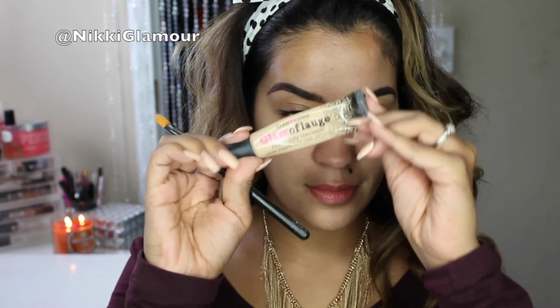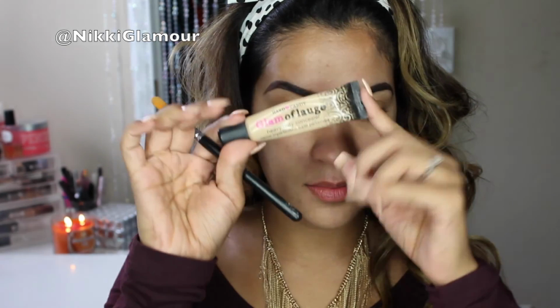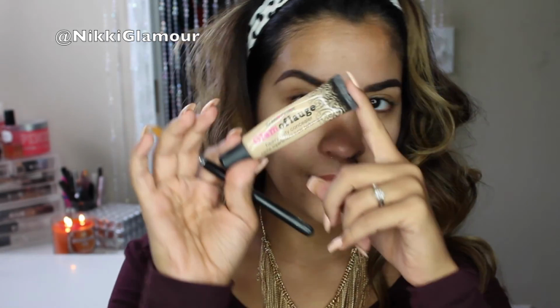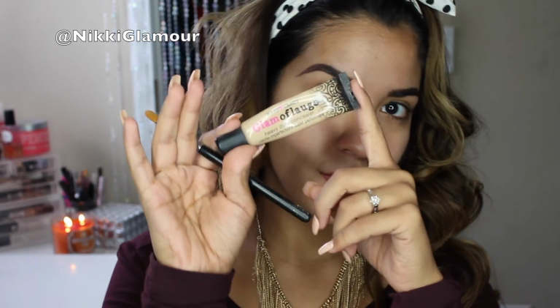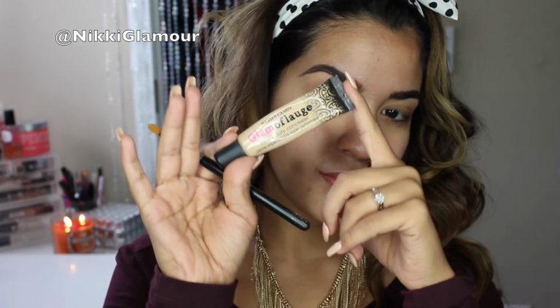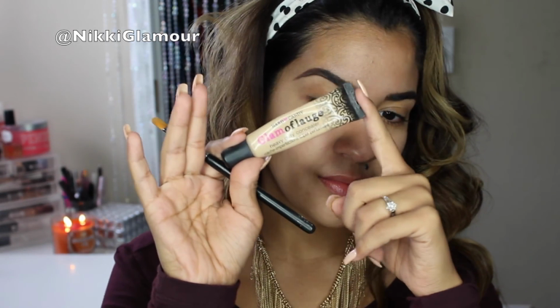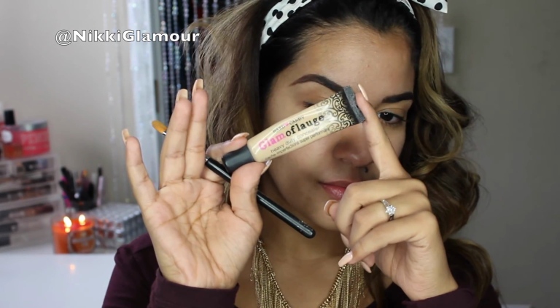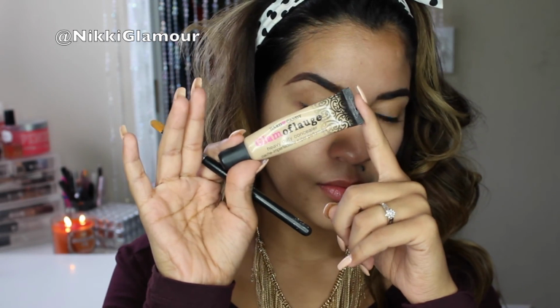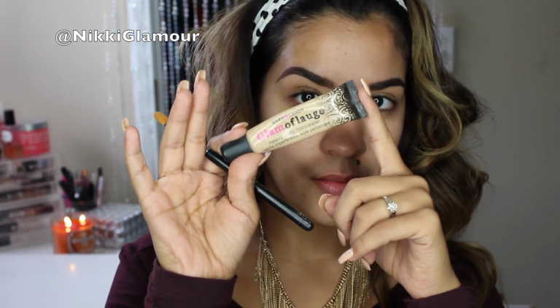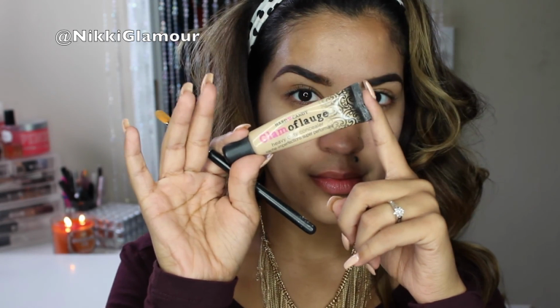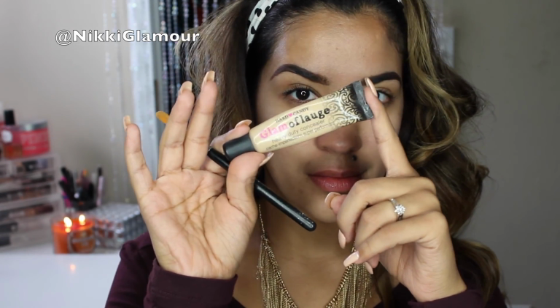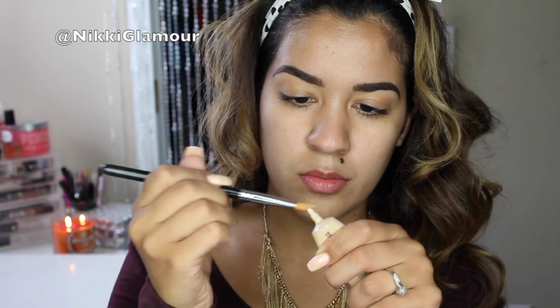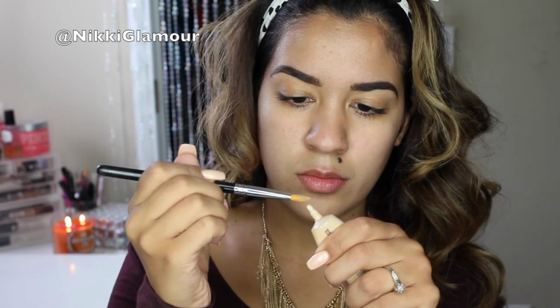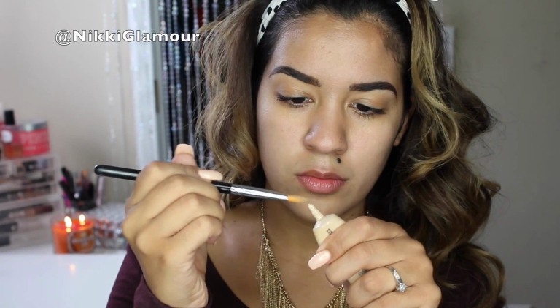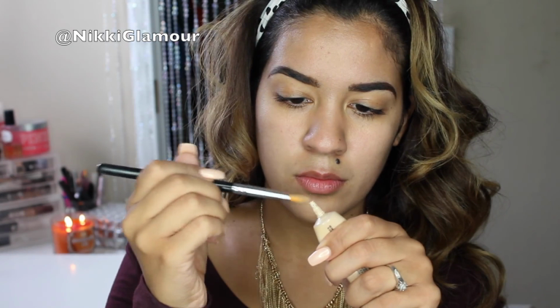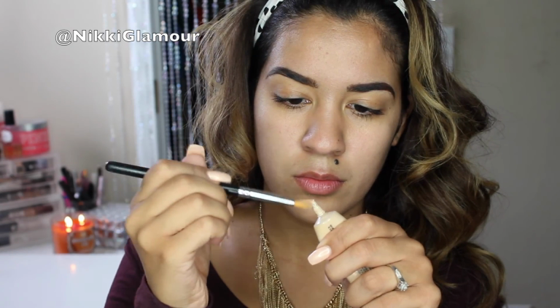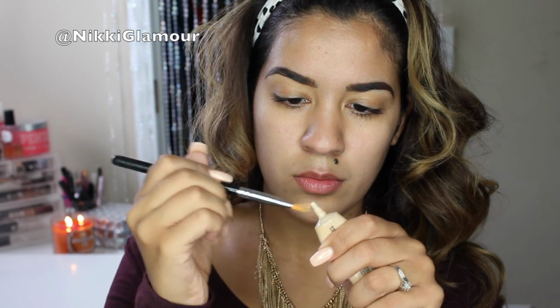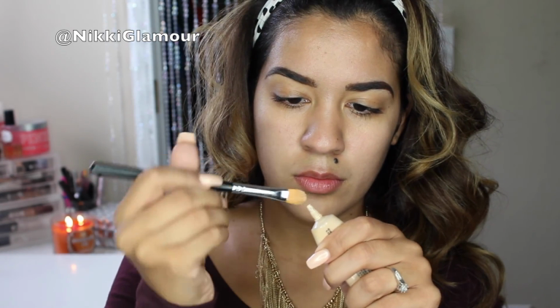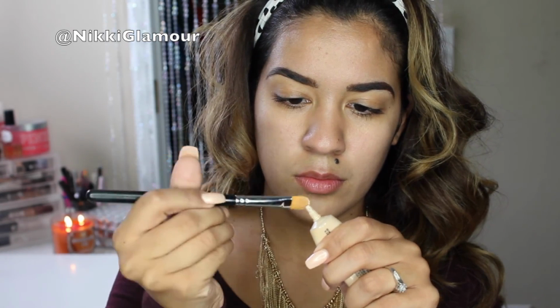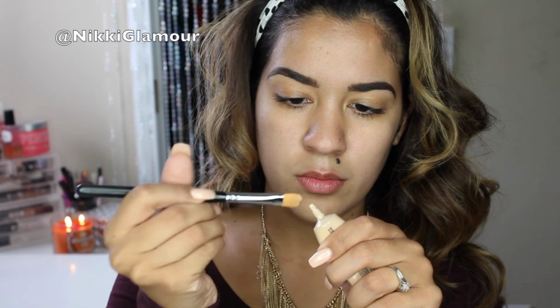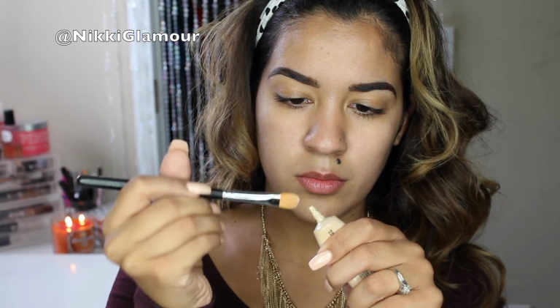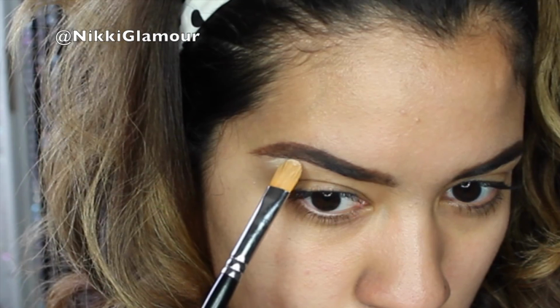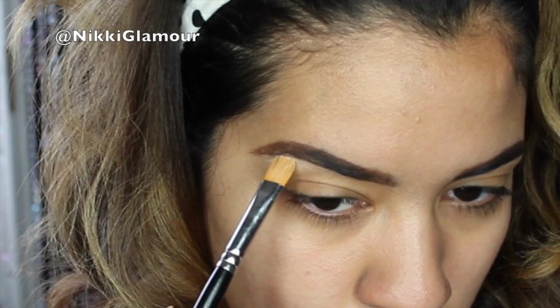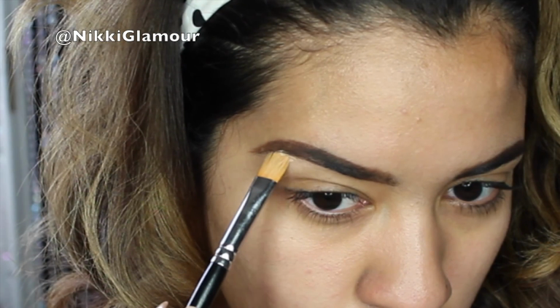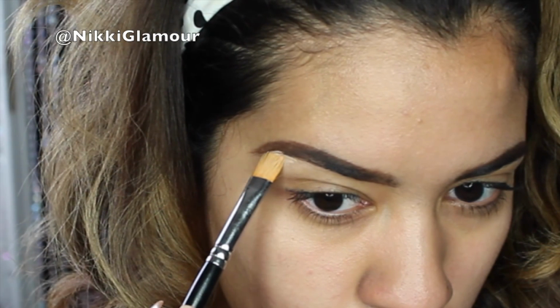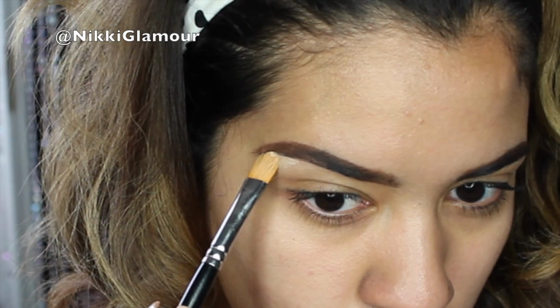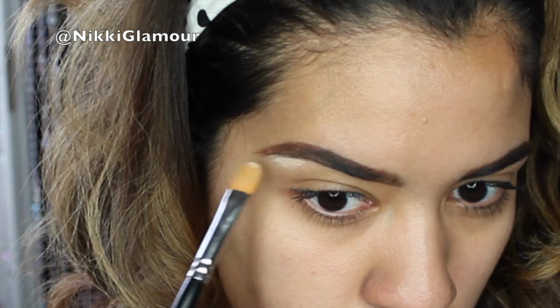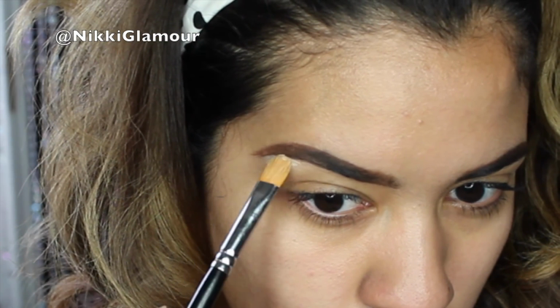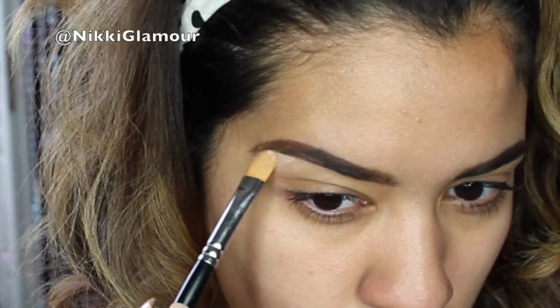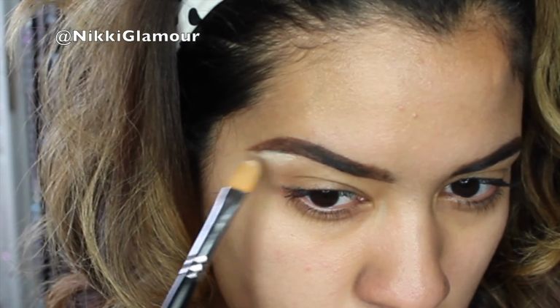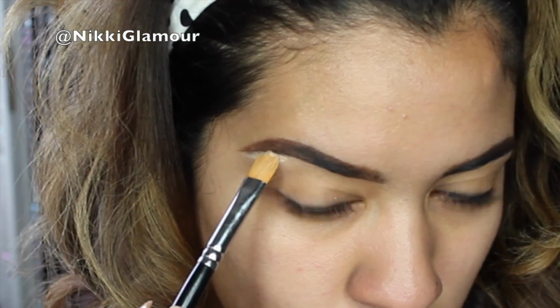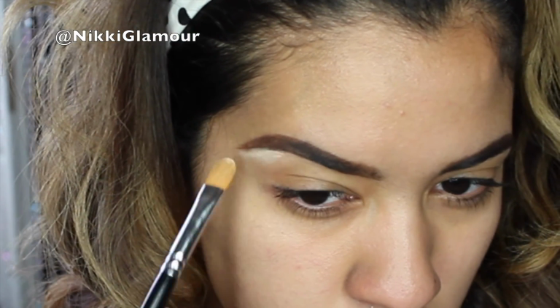Now going in with my Glamoflage Concealer by Hard Candy, I'm going to be applying this to my Morphe M224 brush and just carving out my brows.